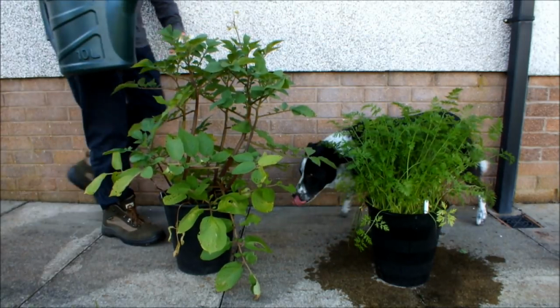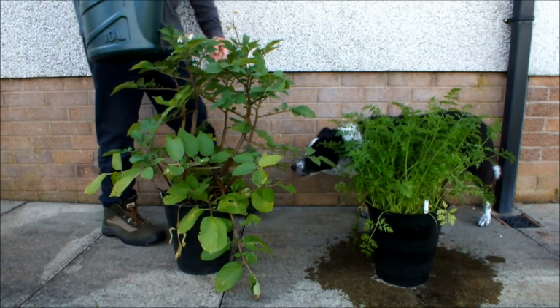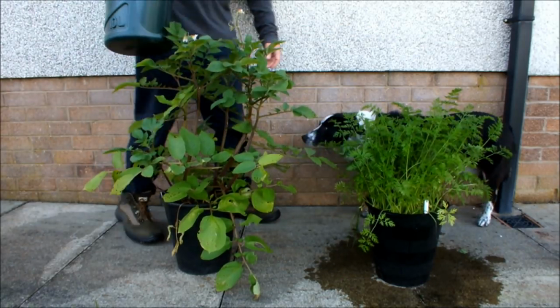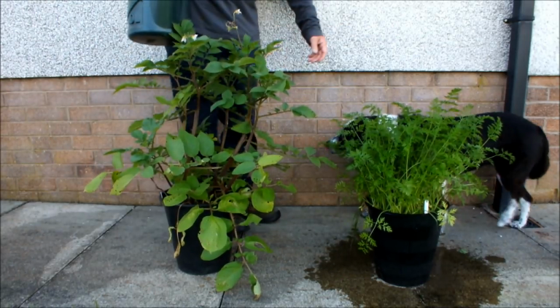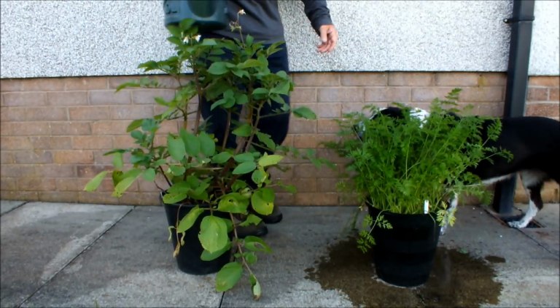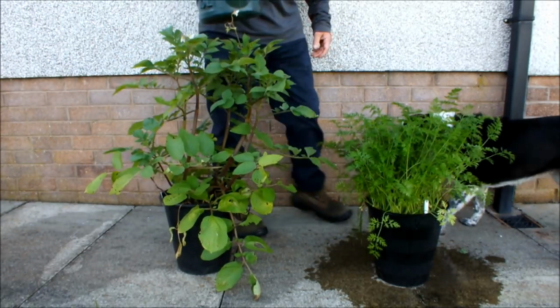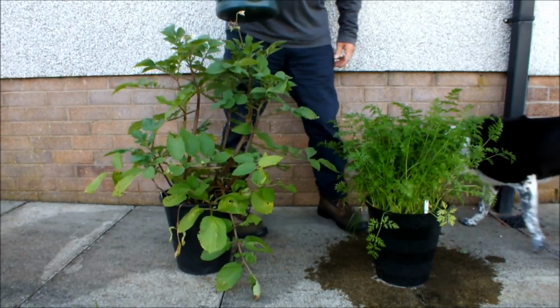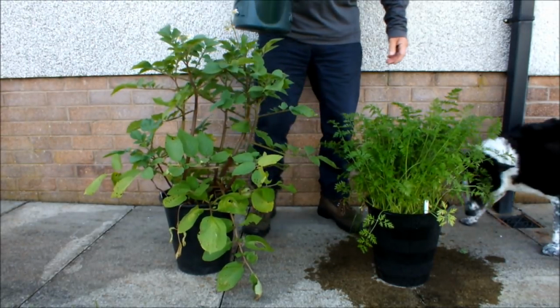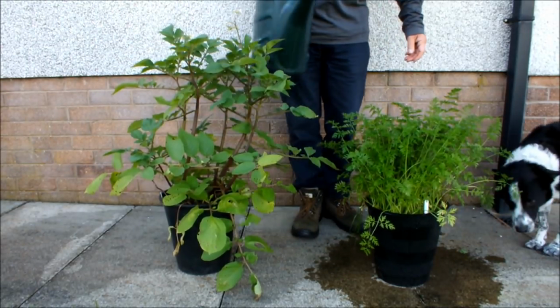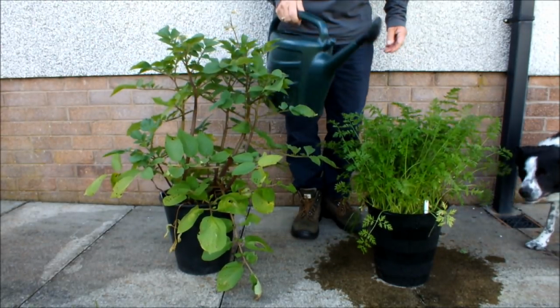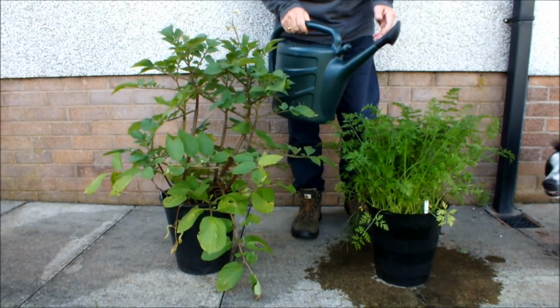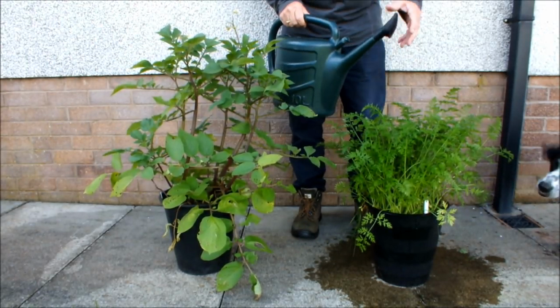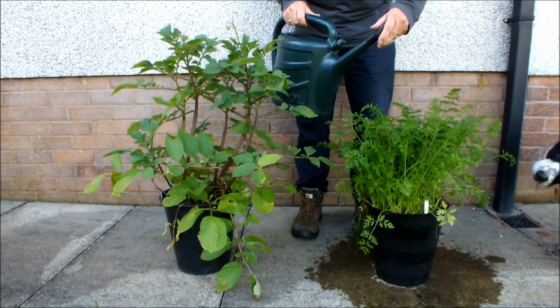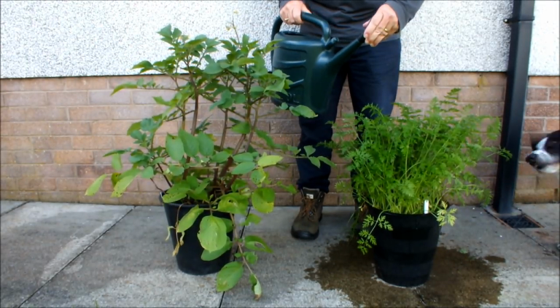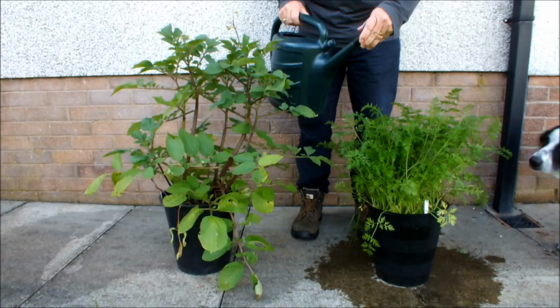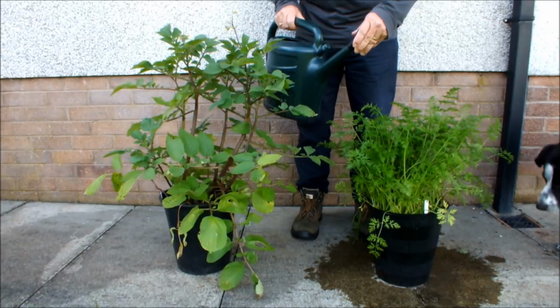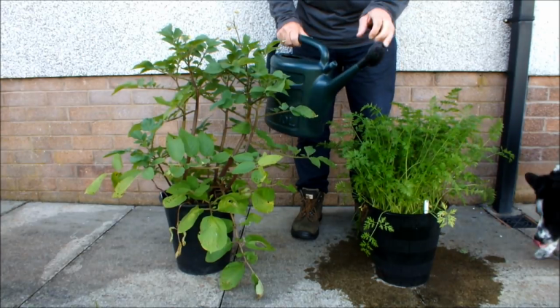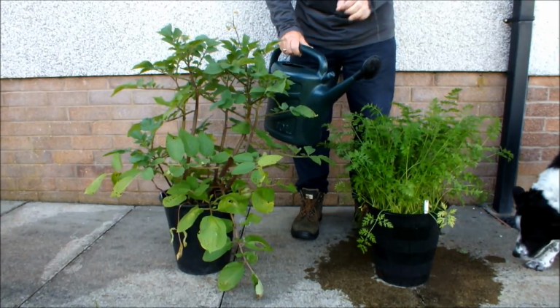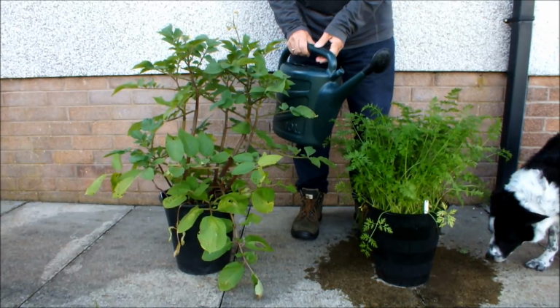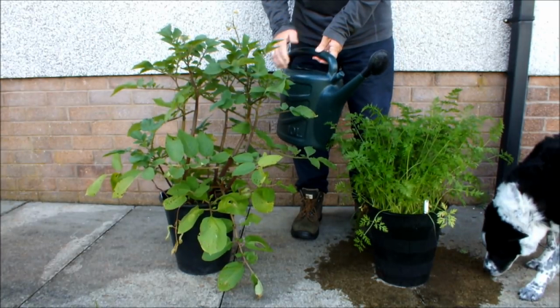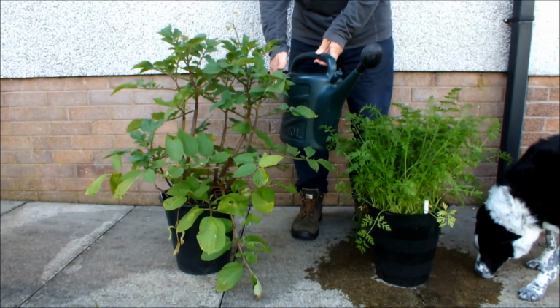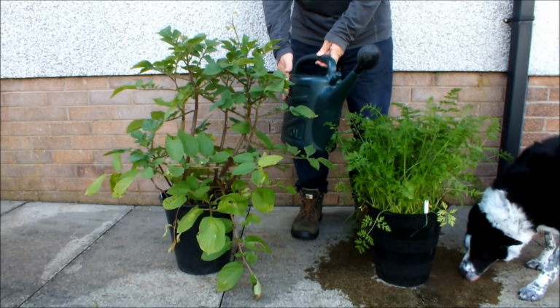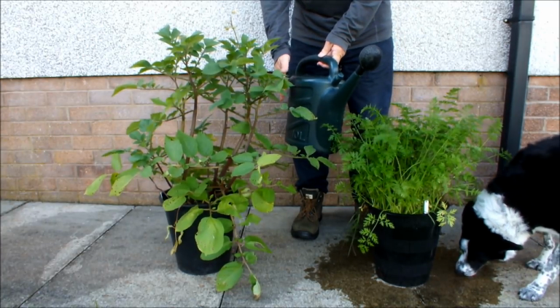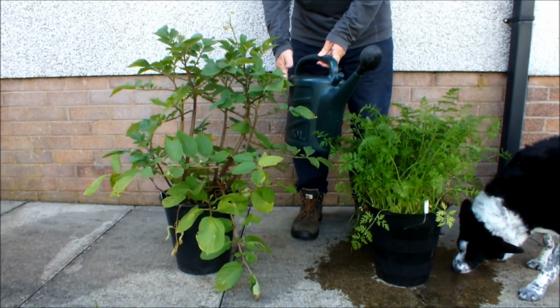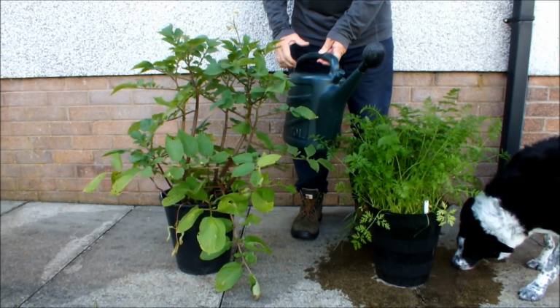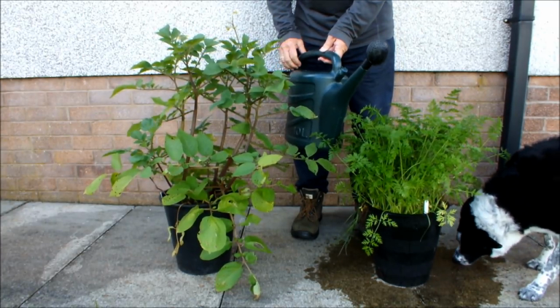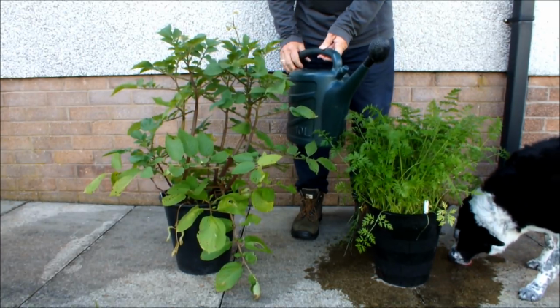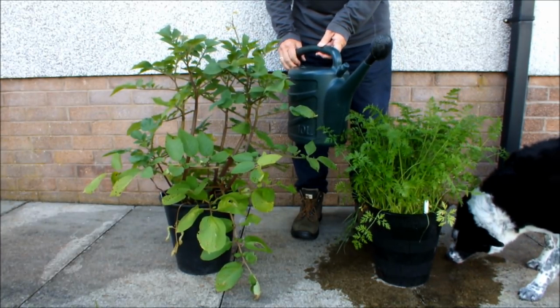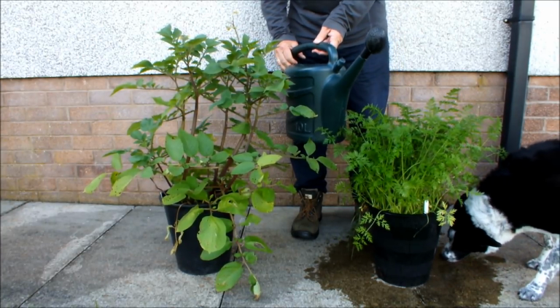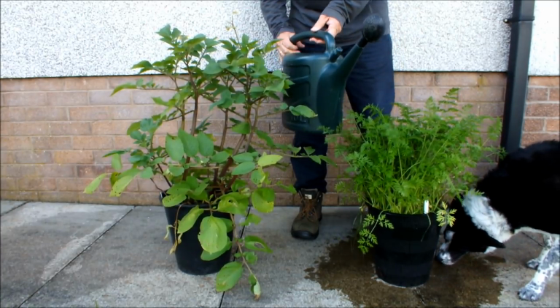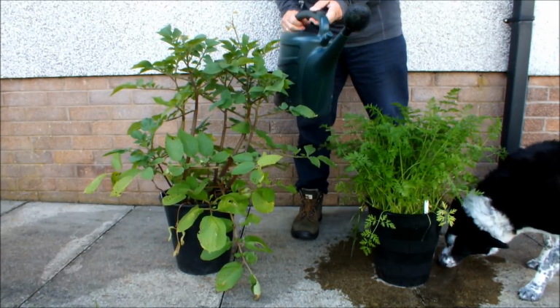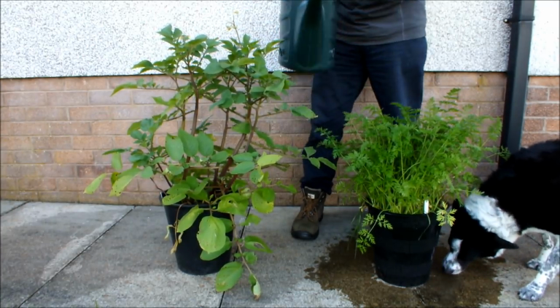Okay, so that's the carrots watered. We've got another pint of water in this watering can — we'll do the potatoes.